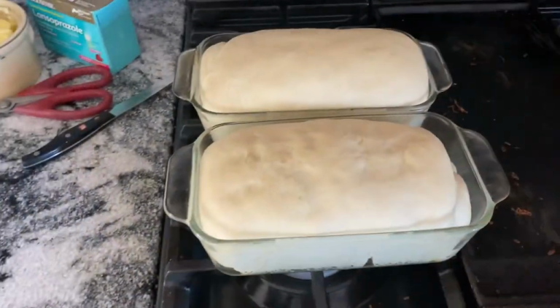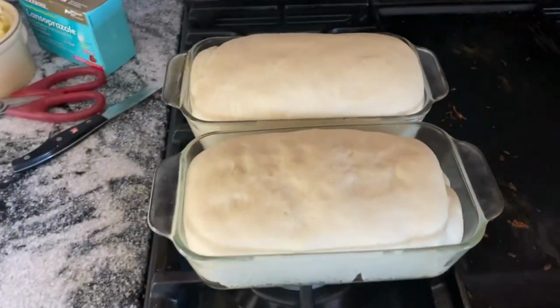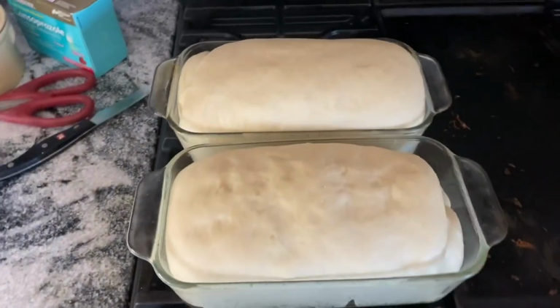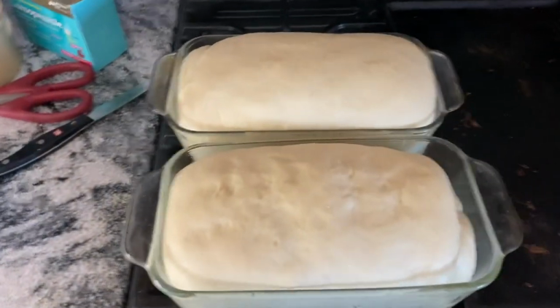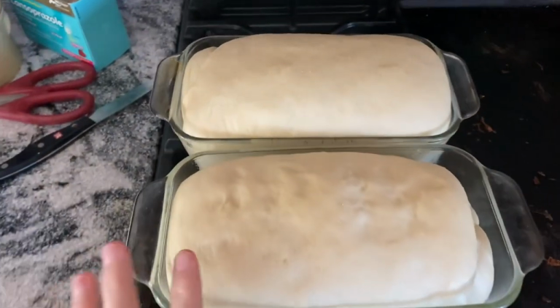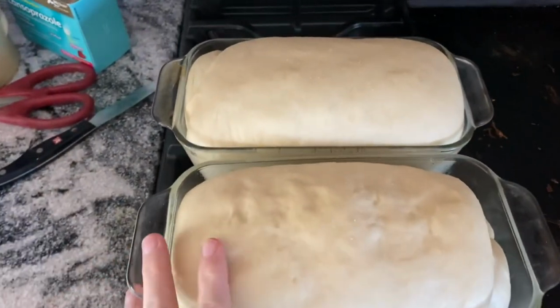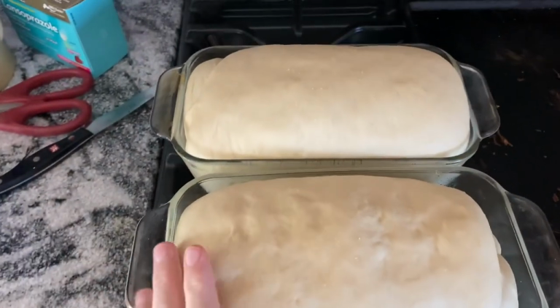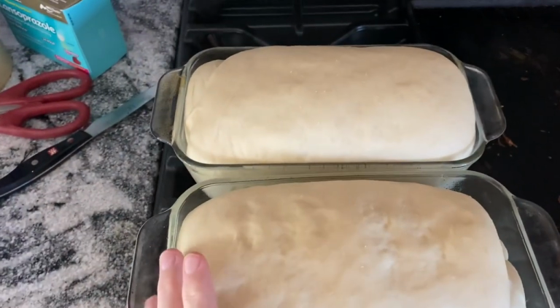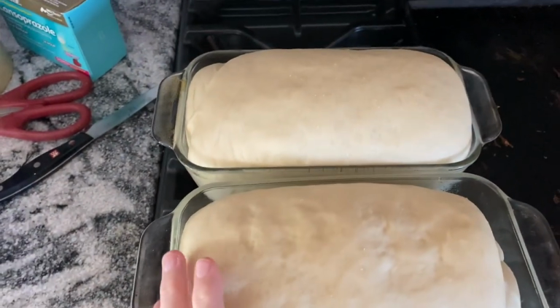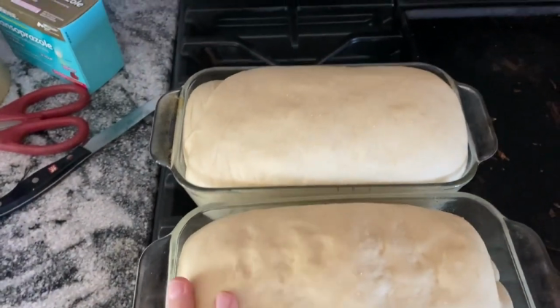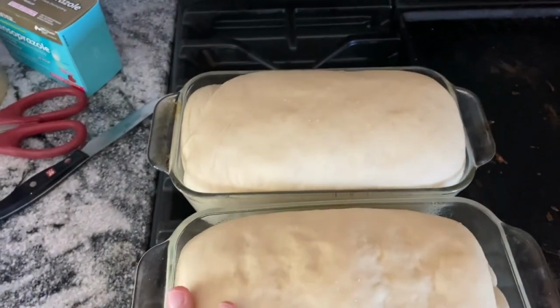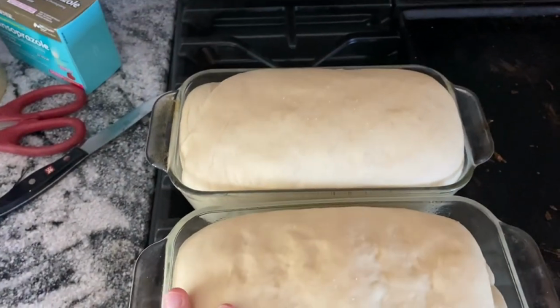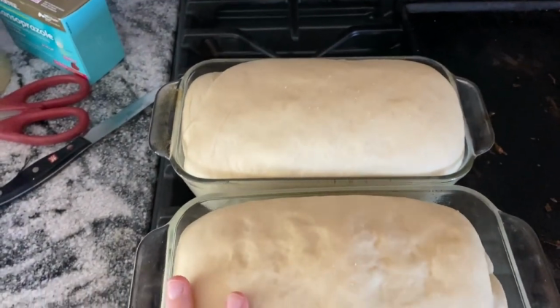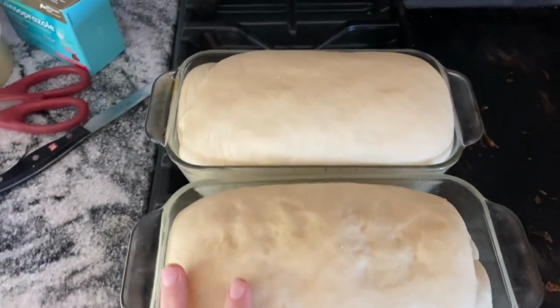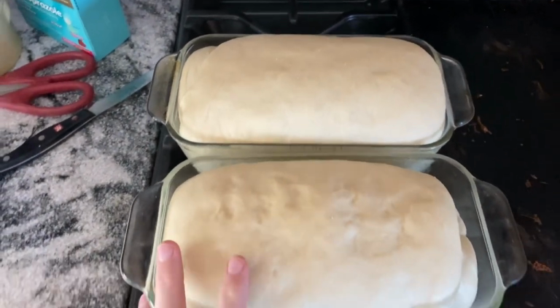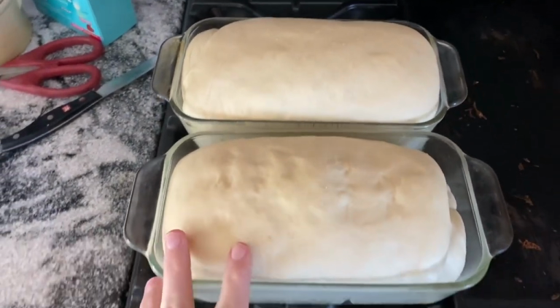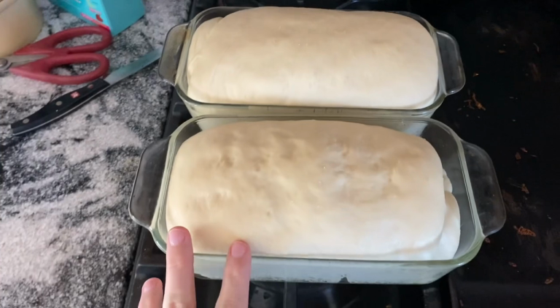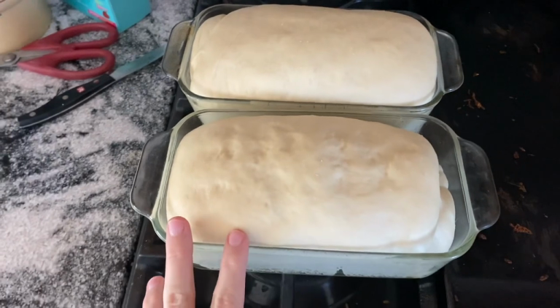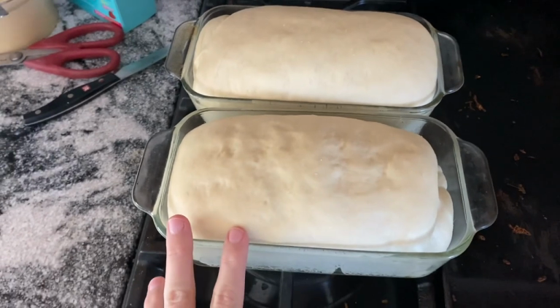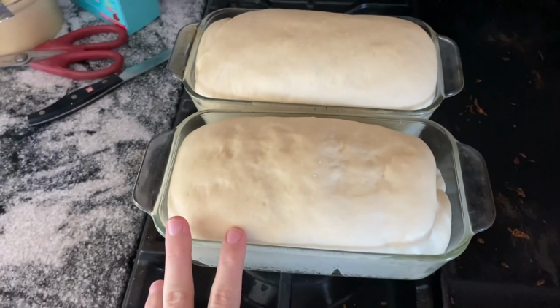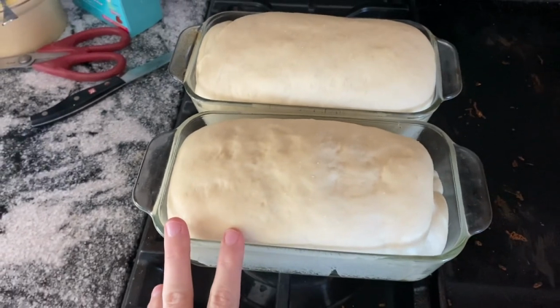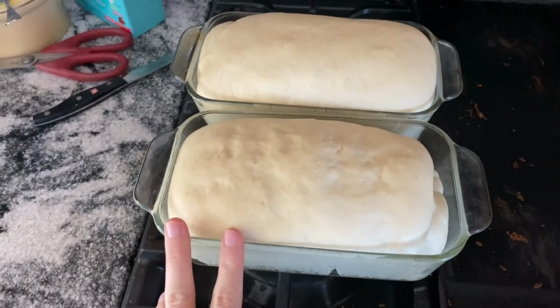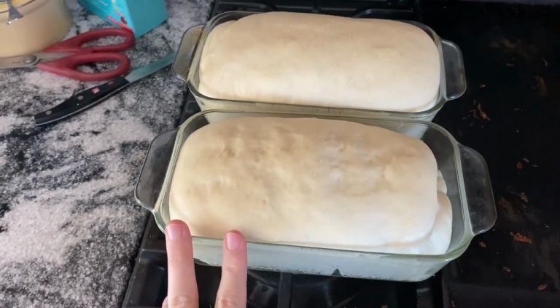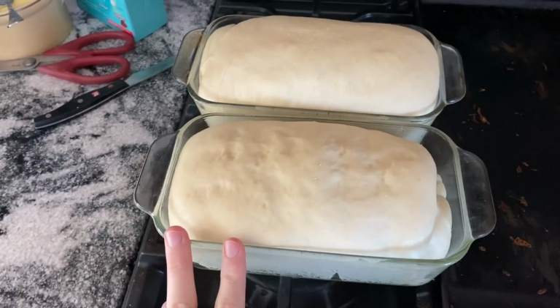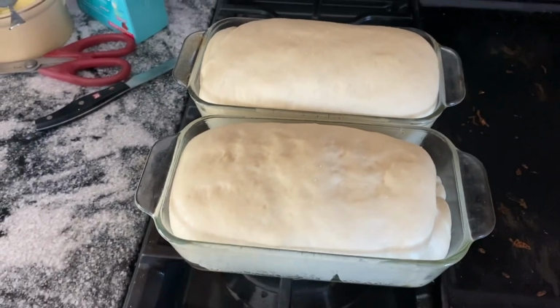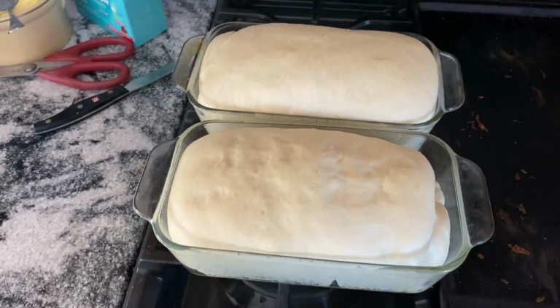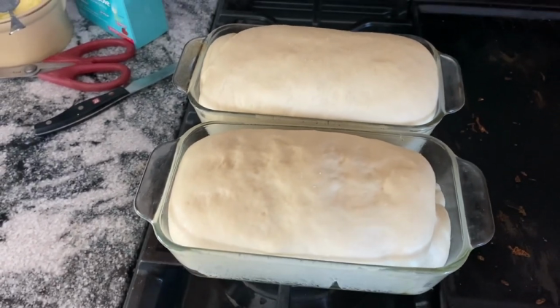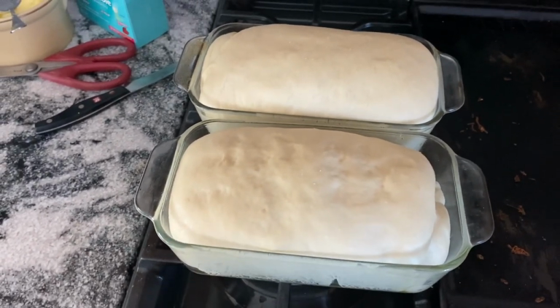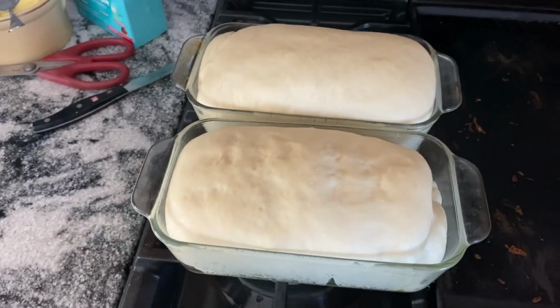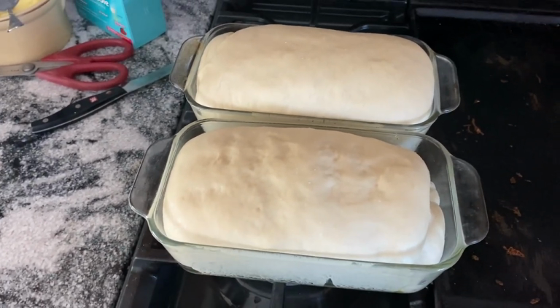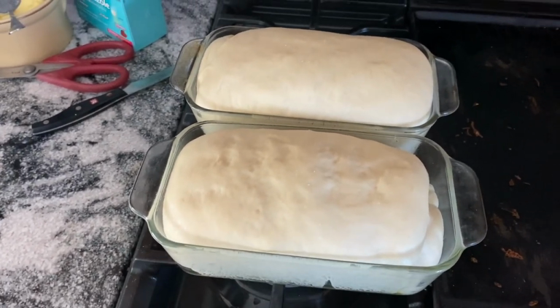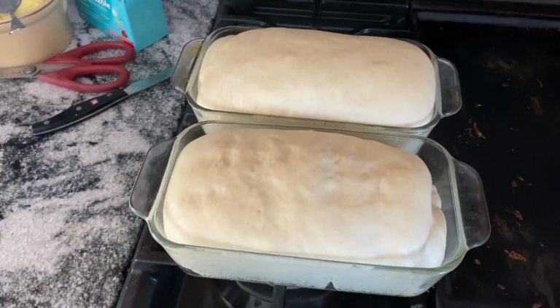All righty, it's ready to go in. This will go in for 30 minutes — we'll see it when it comes out.